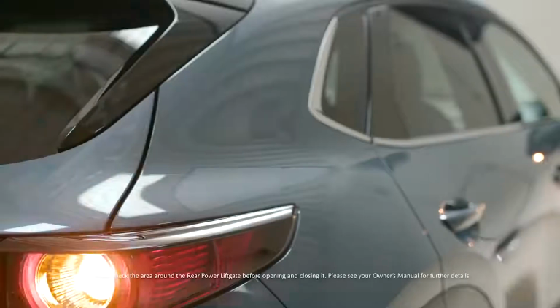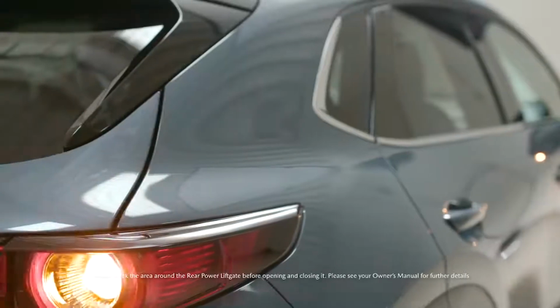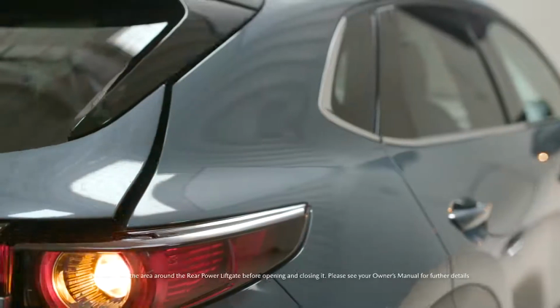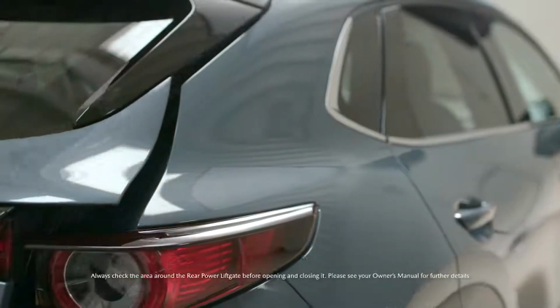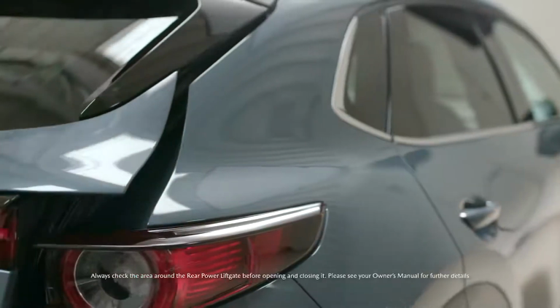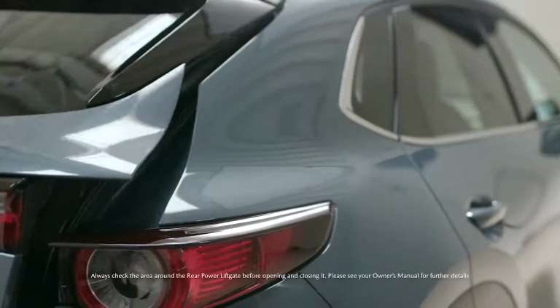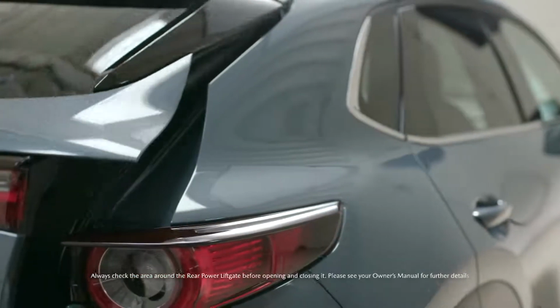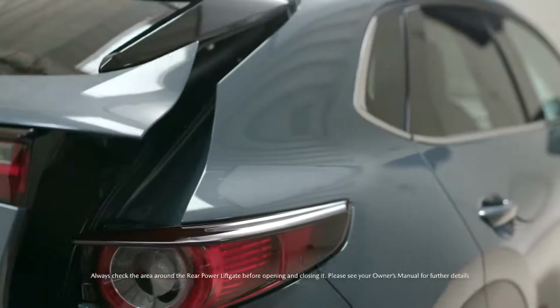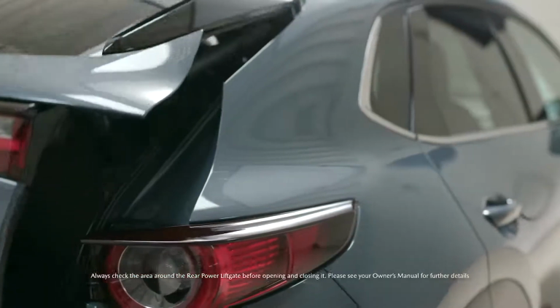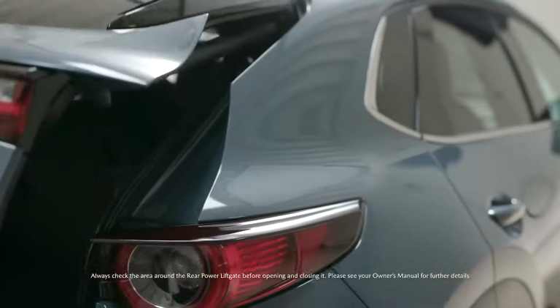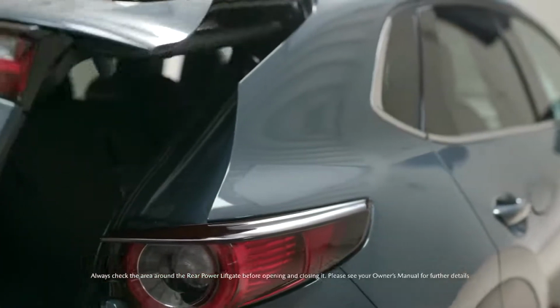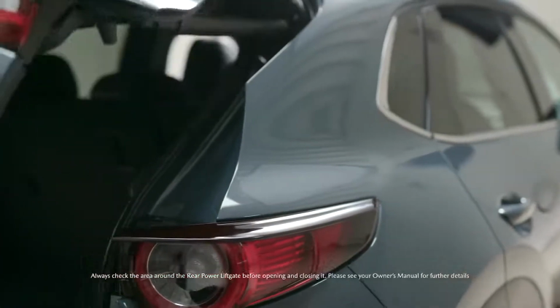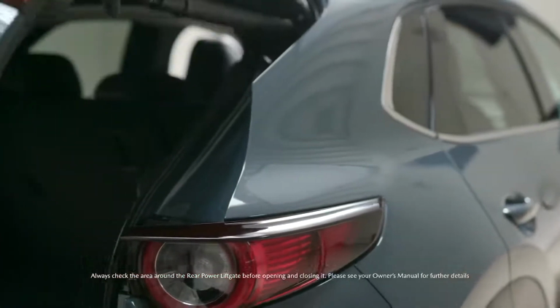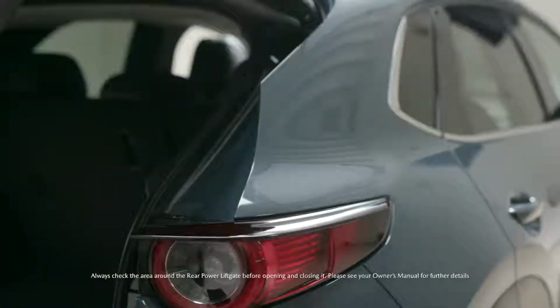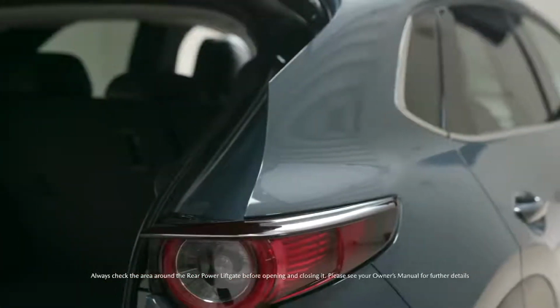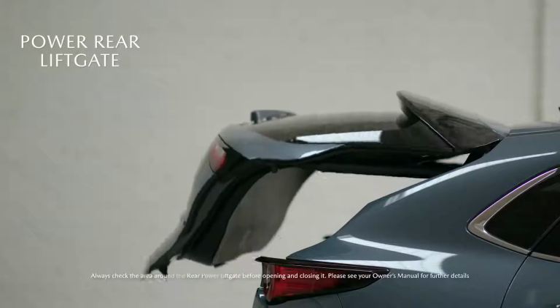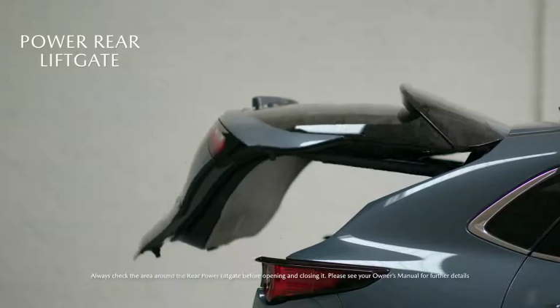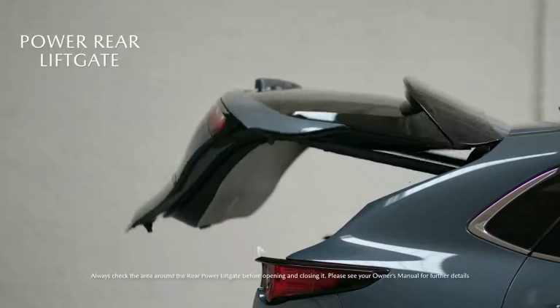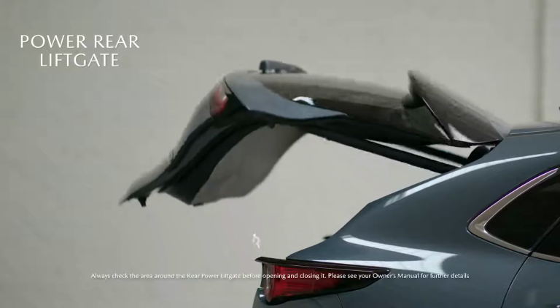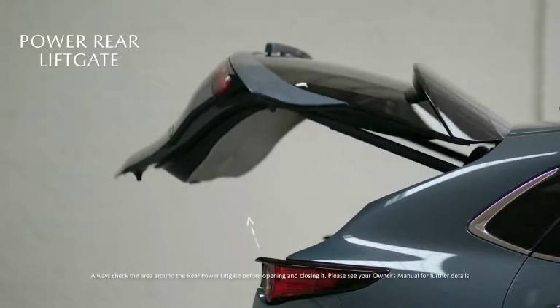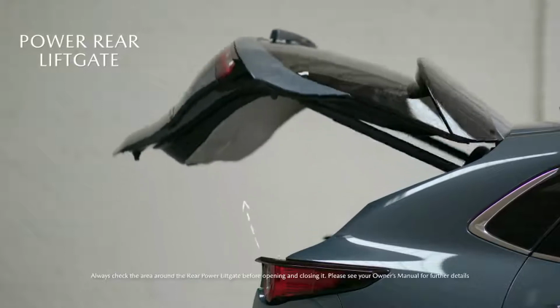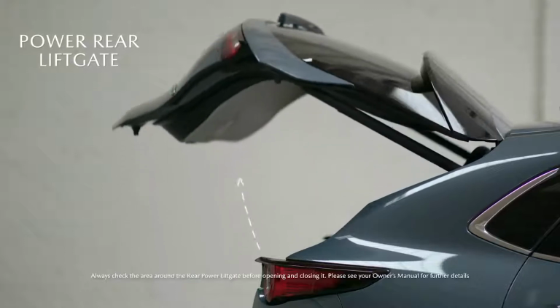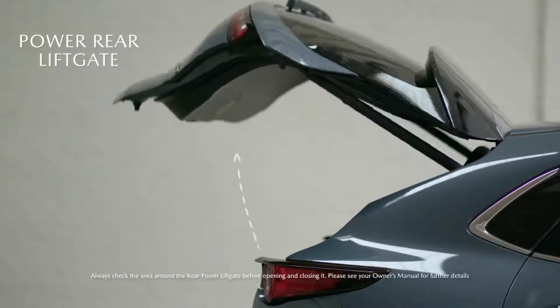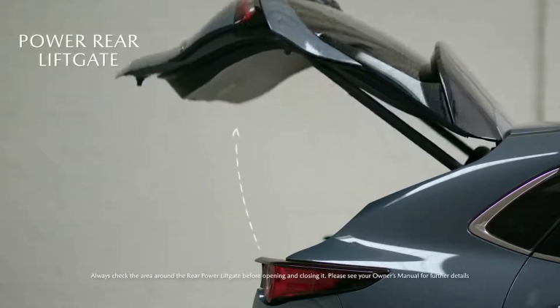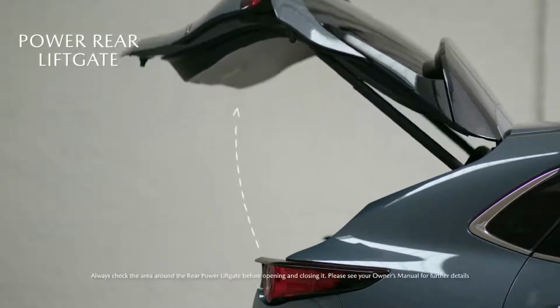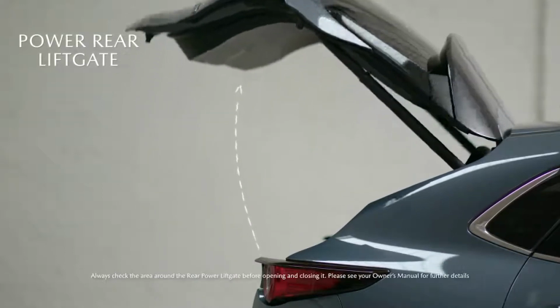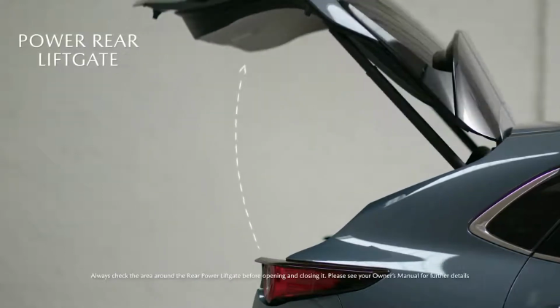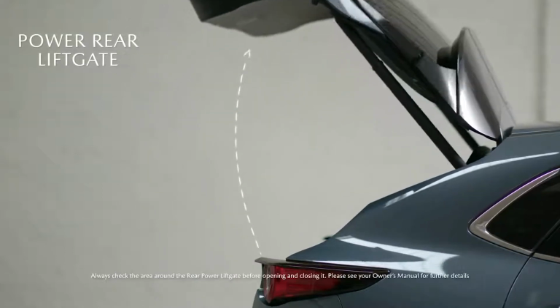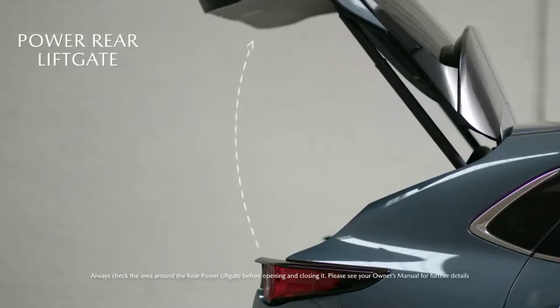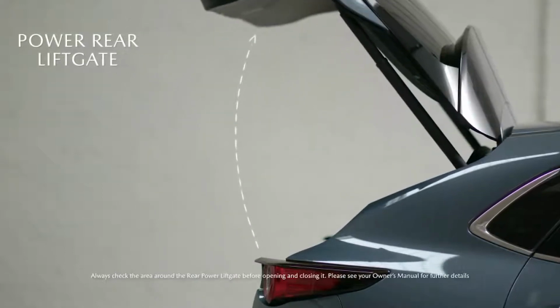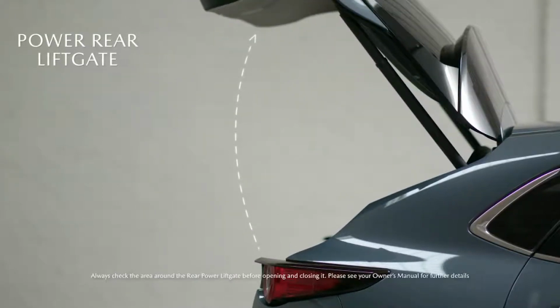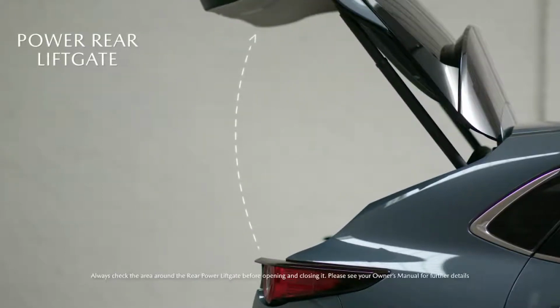The available power rear liftgate and high cargo compartment height makes it easy to load and unload.